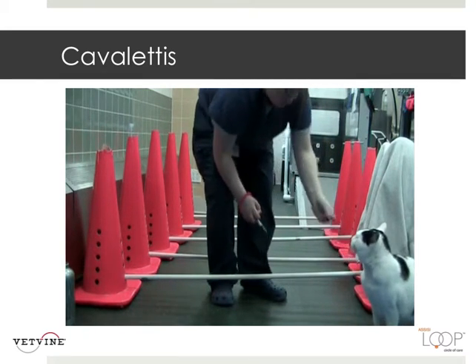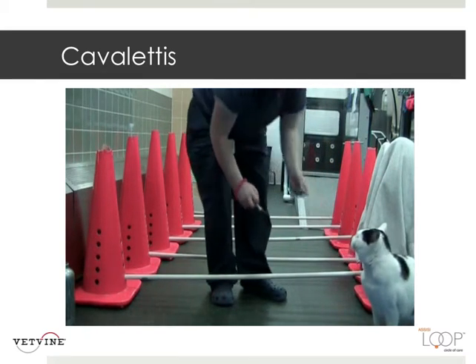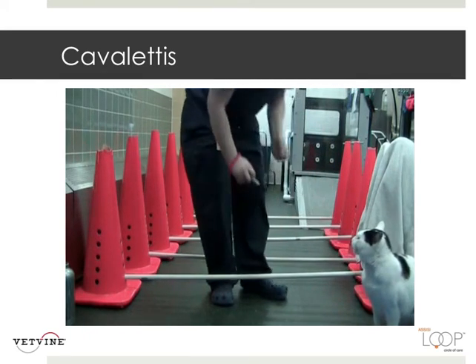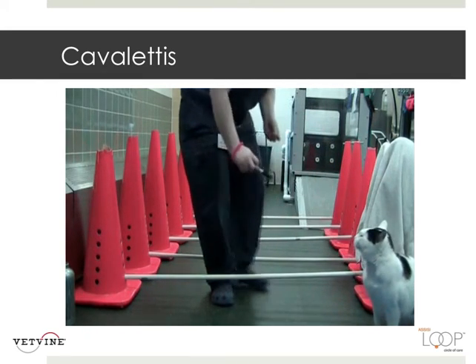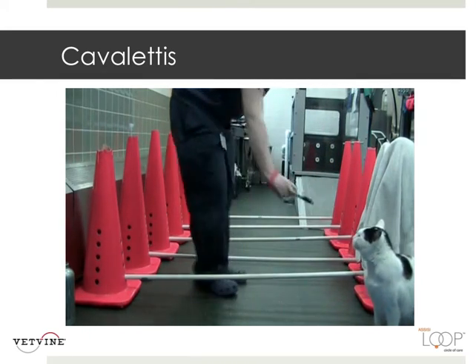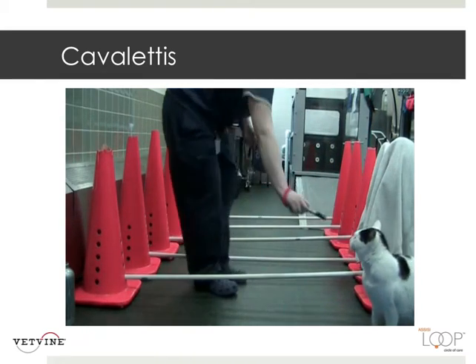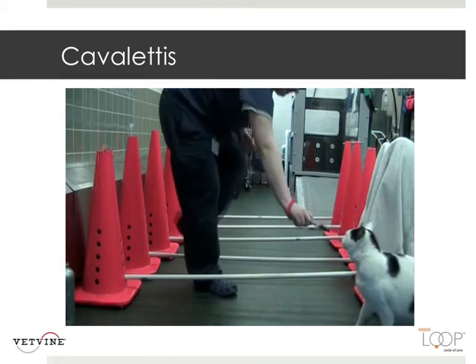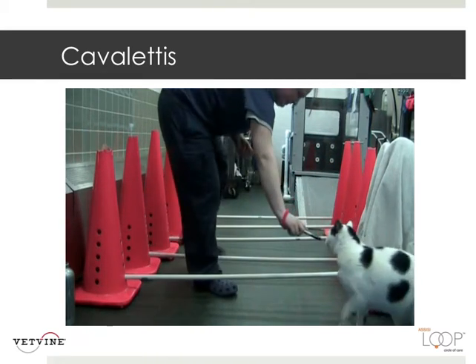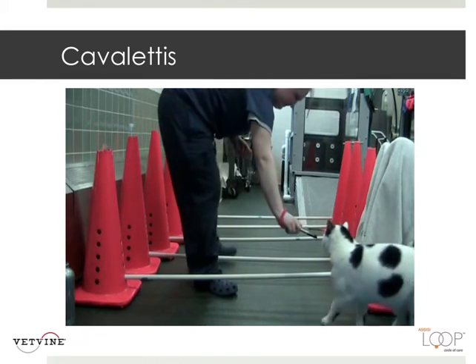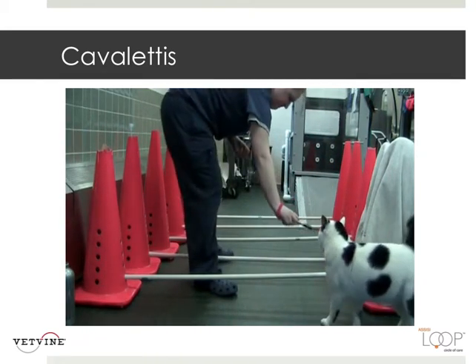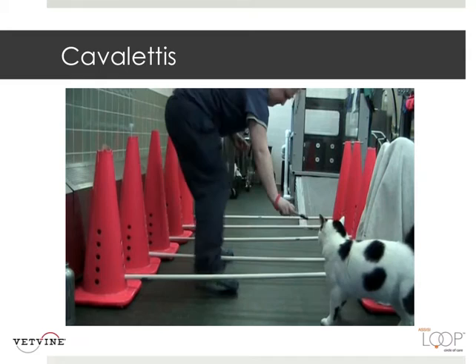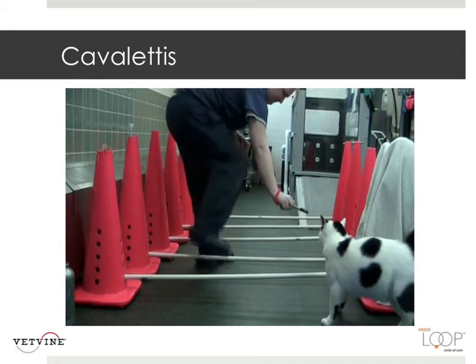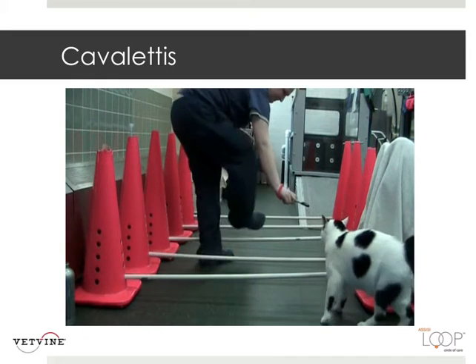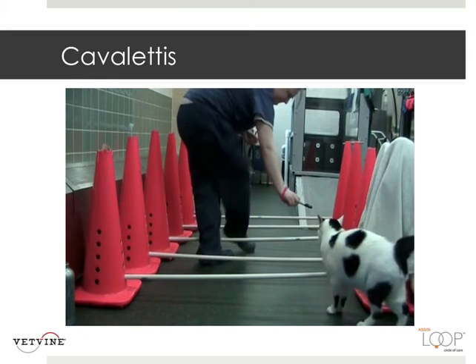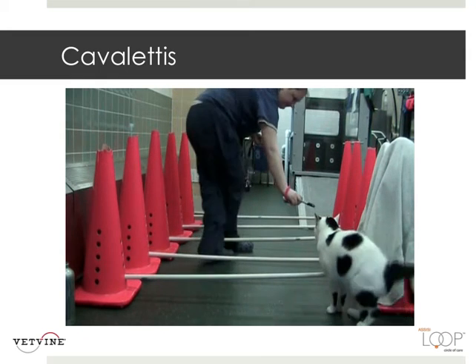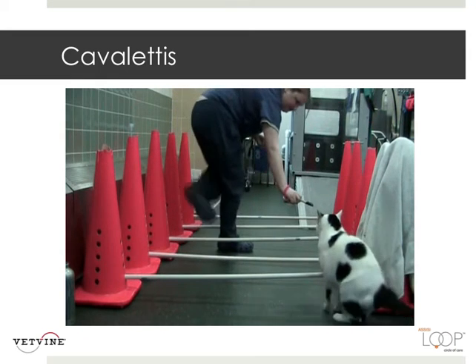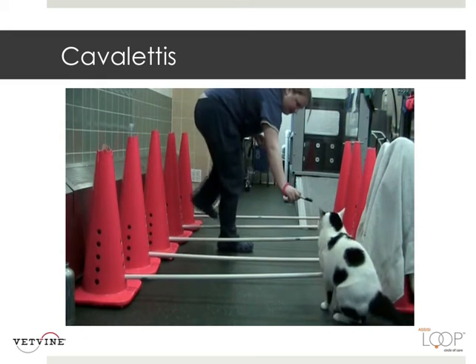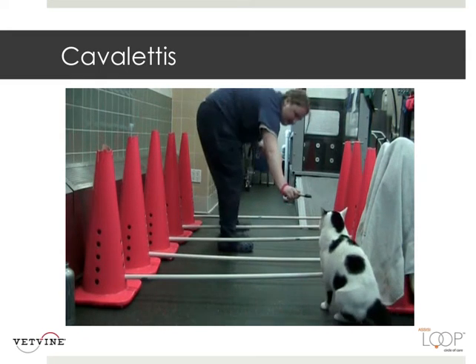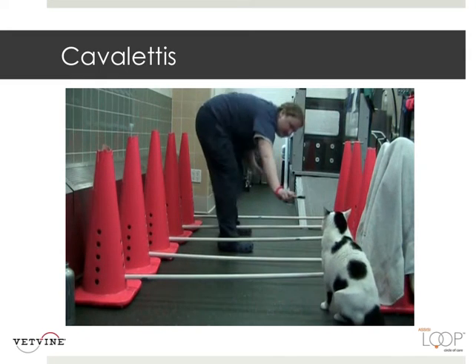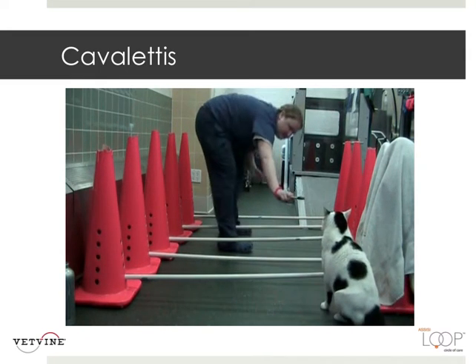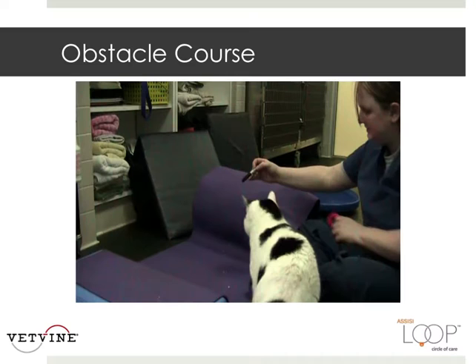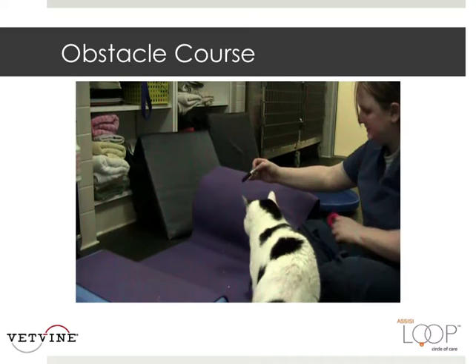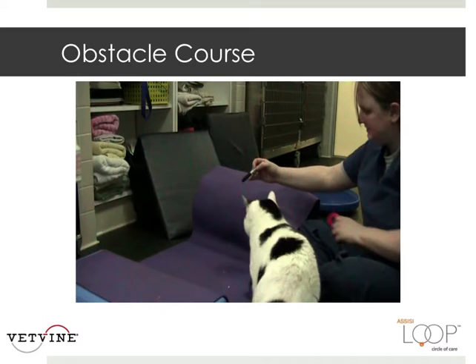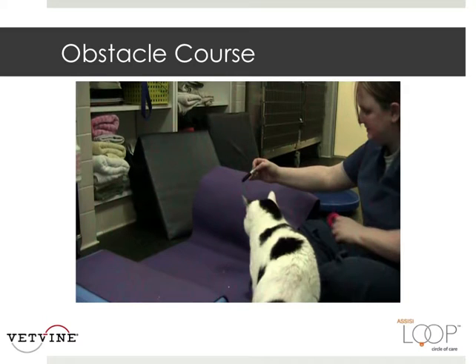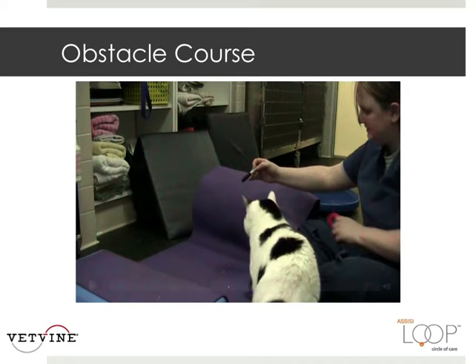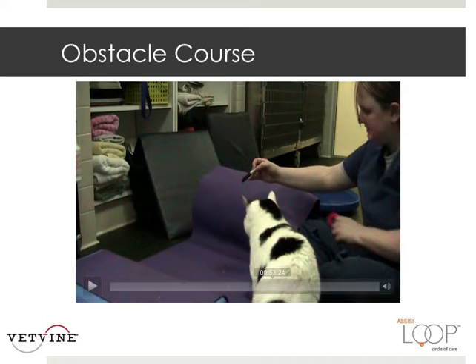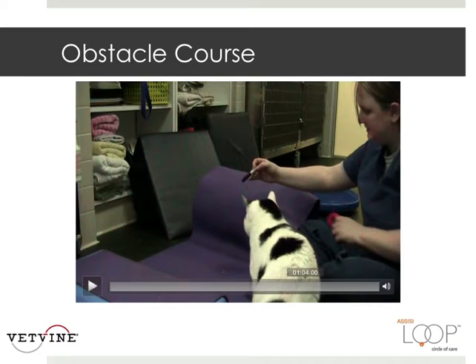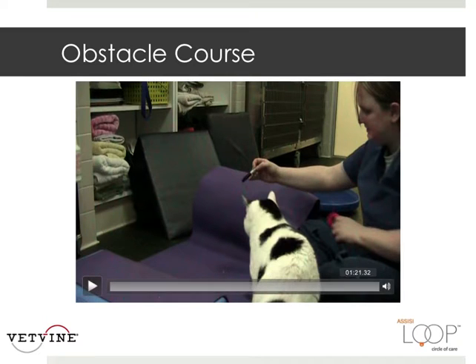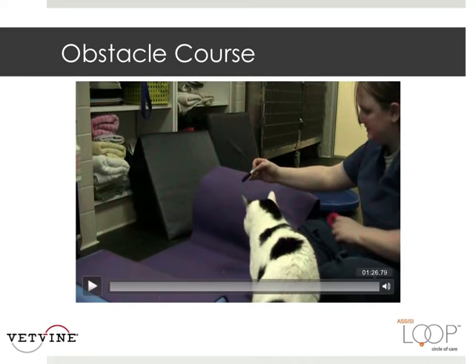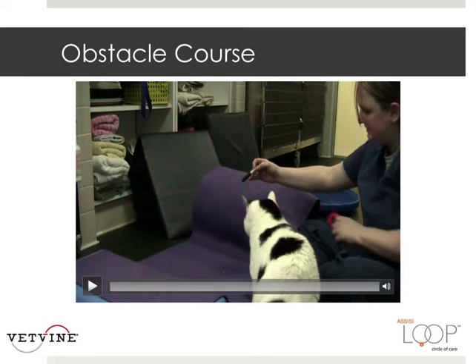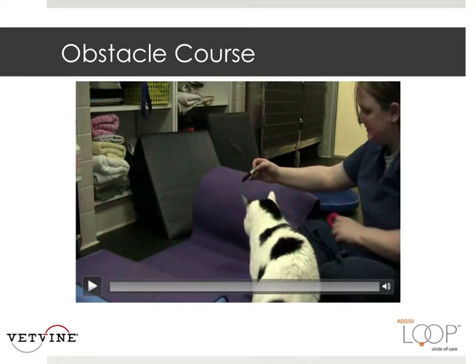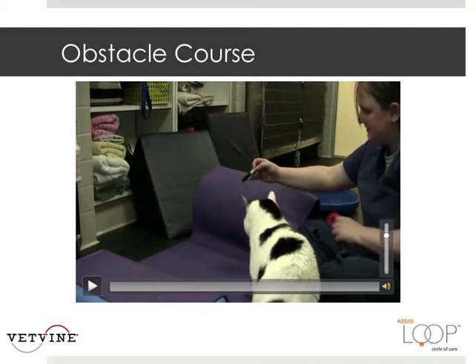This is our obstacle course, which you can make with anything you have. Just put a protective covering or yoga mat so it's not slippery.